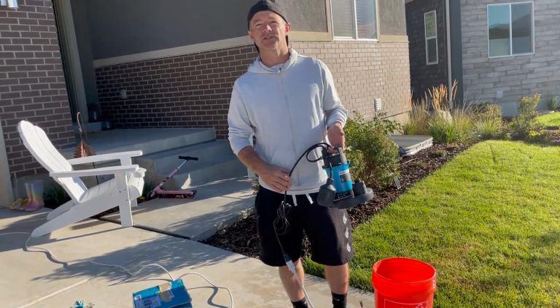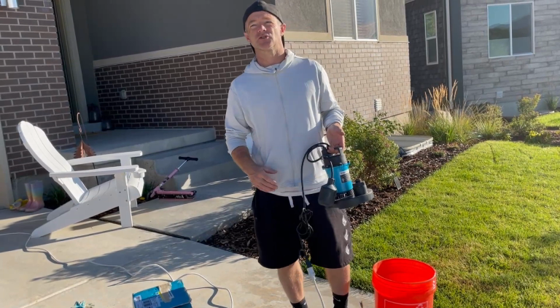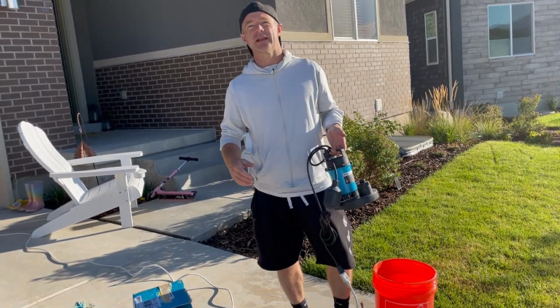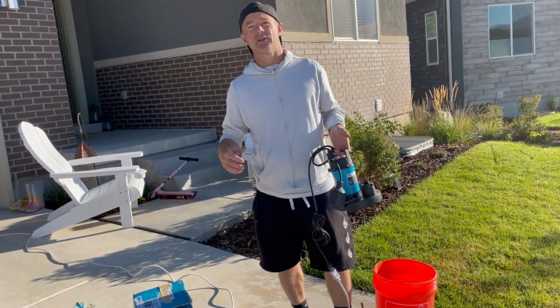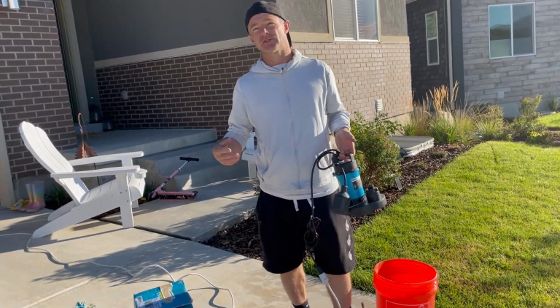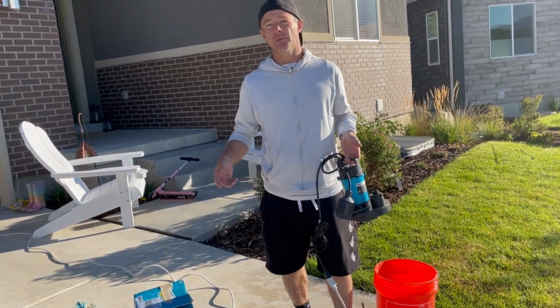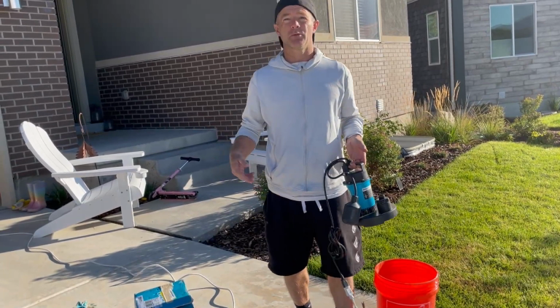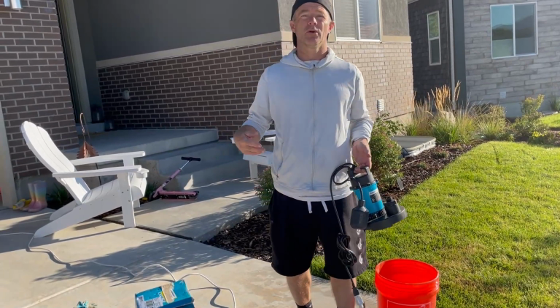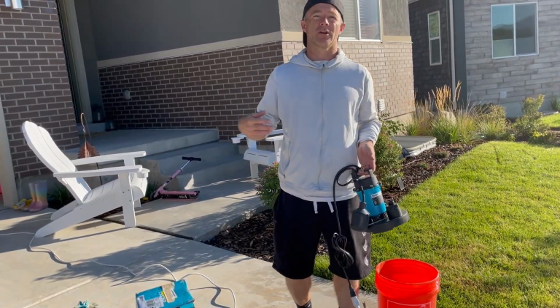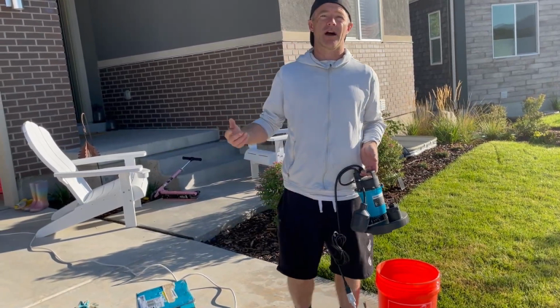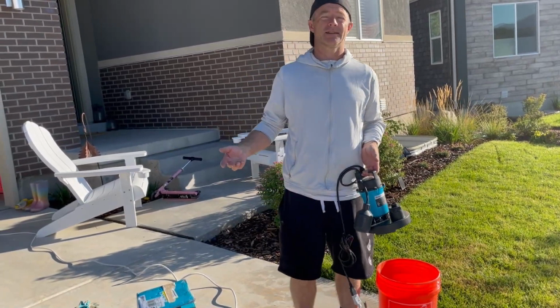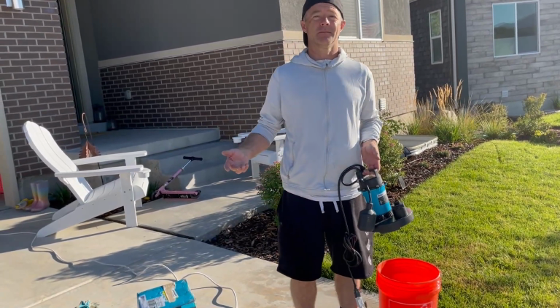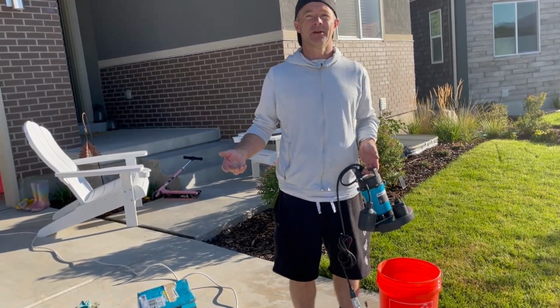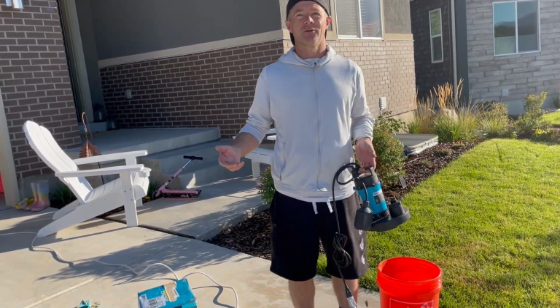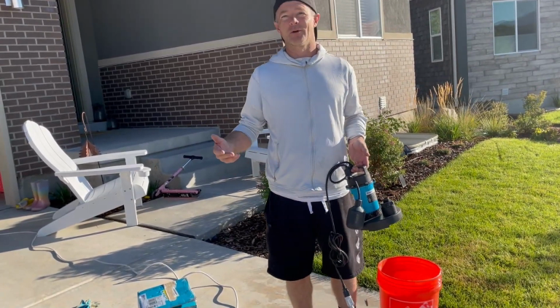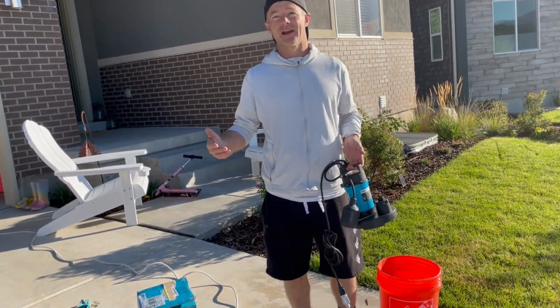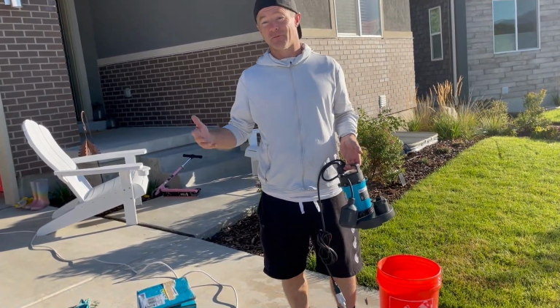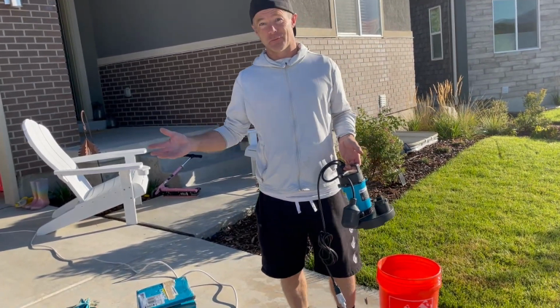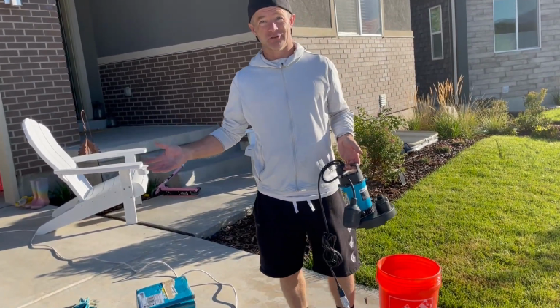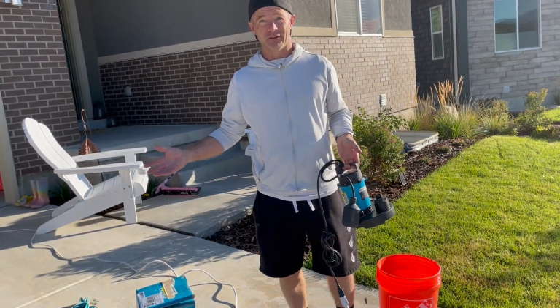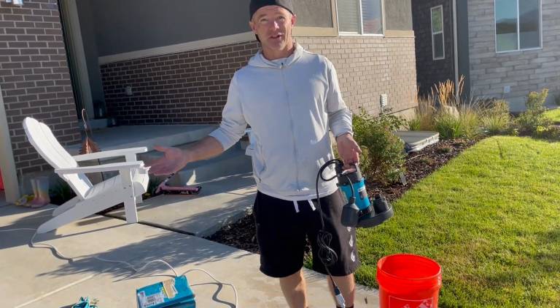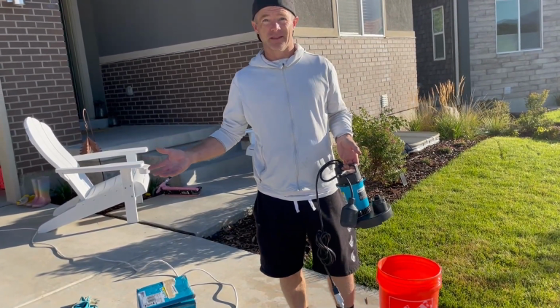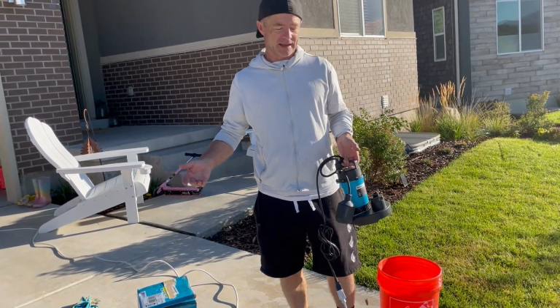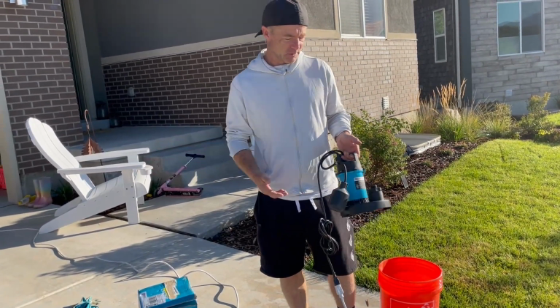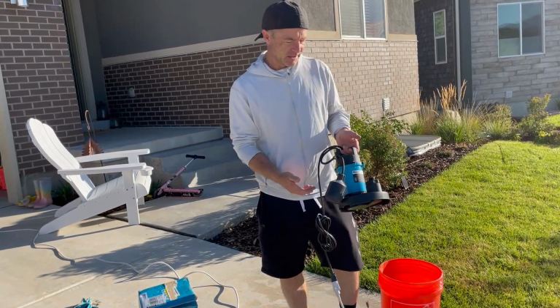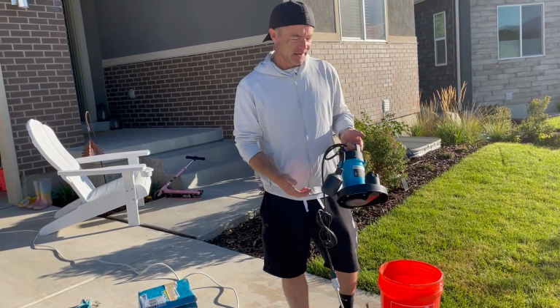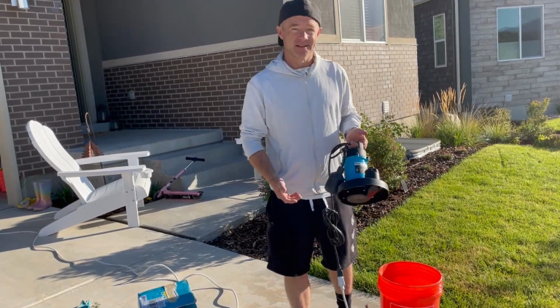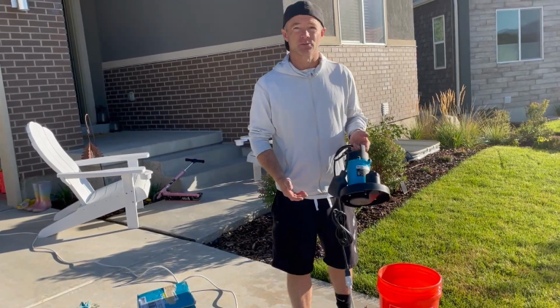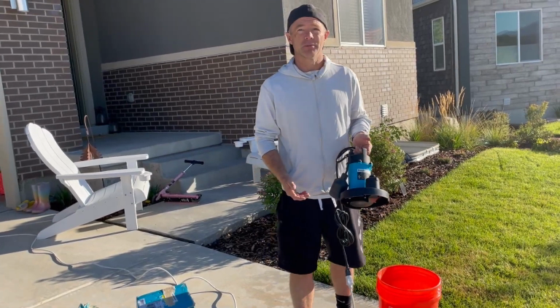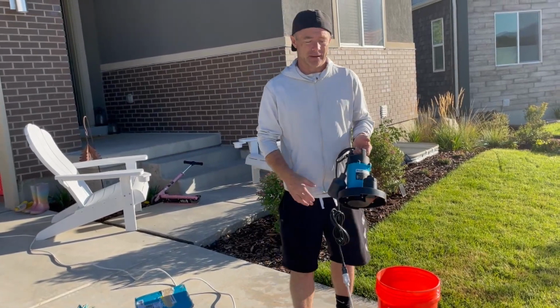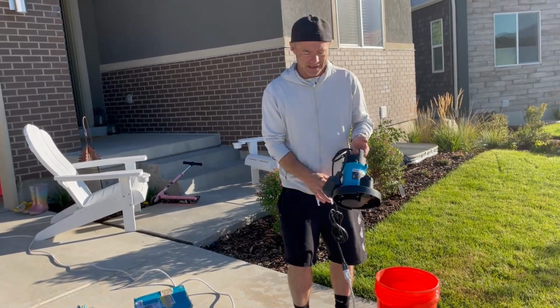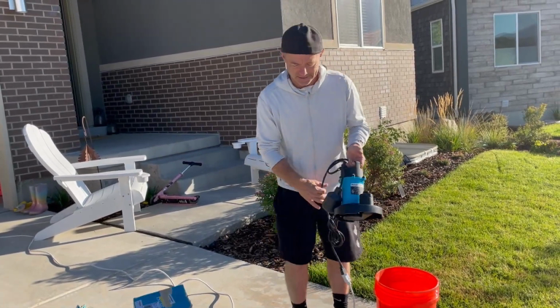This is great if you have a swimming pool or a hot tub, or heaven forbid if you have a flood in the basement — this would be amazing.